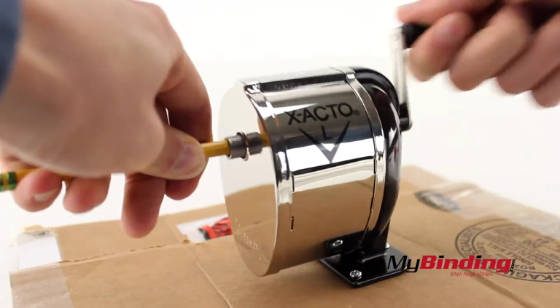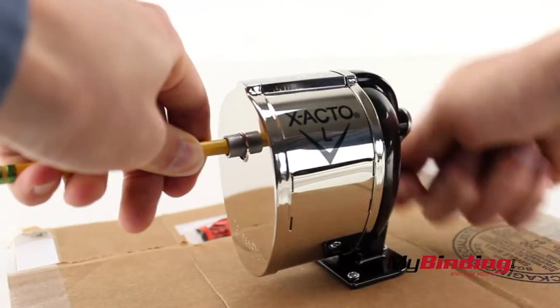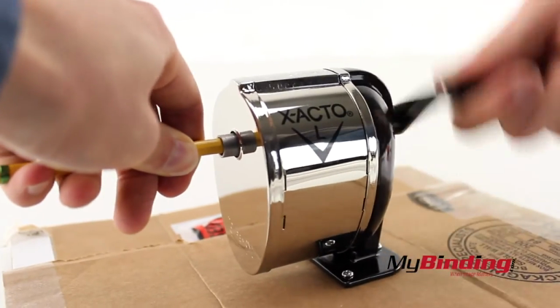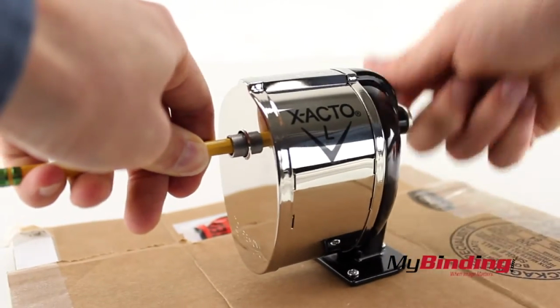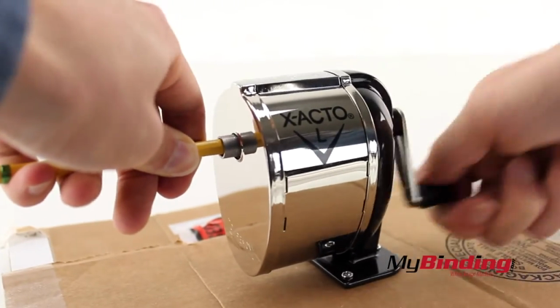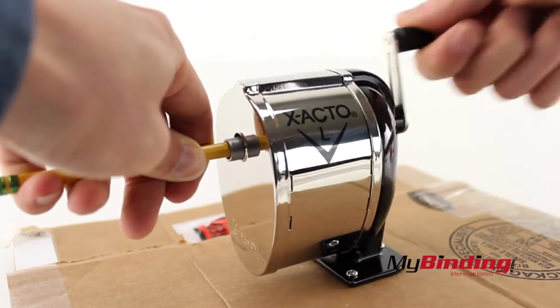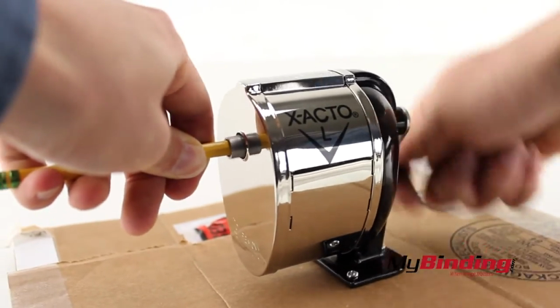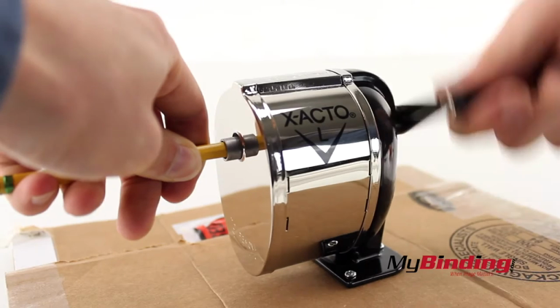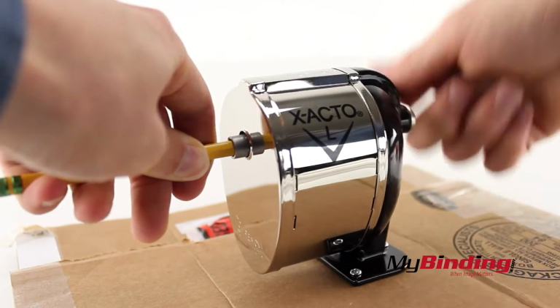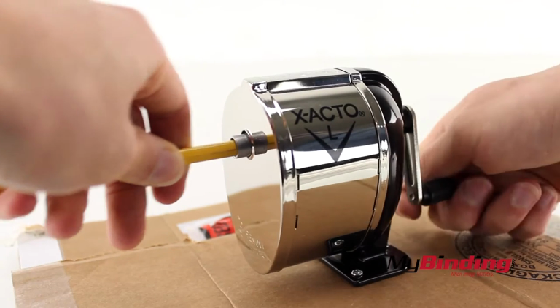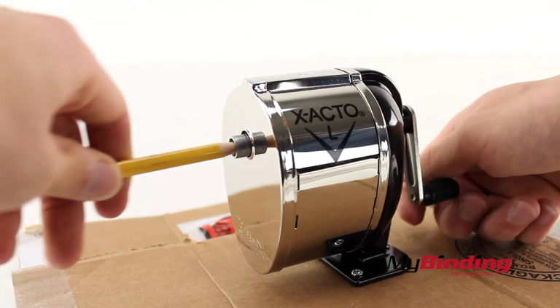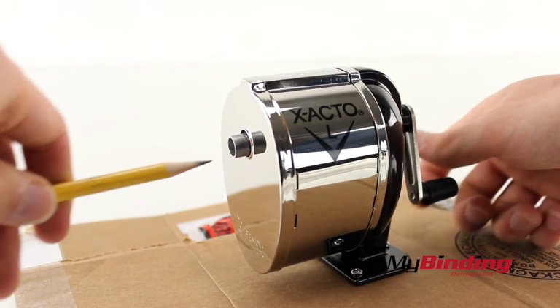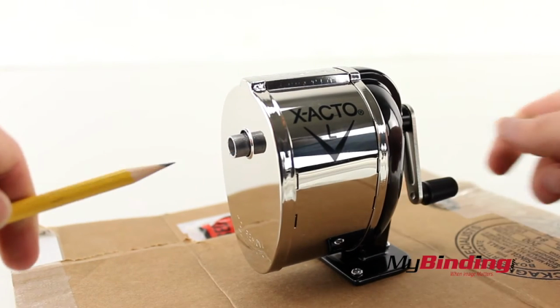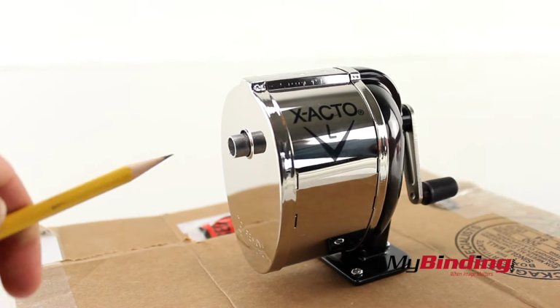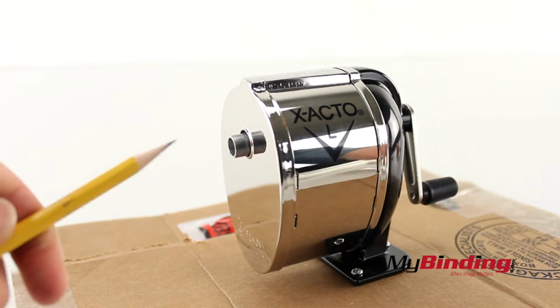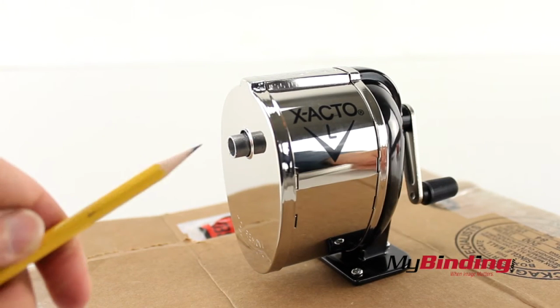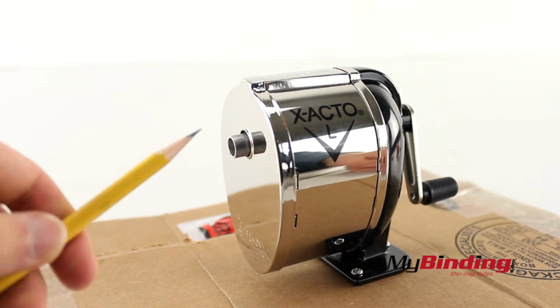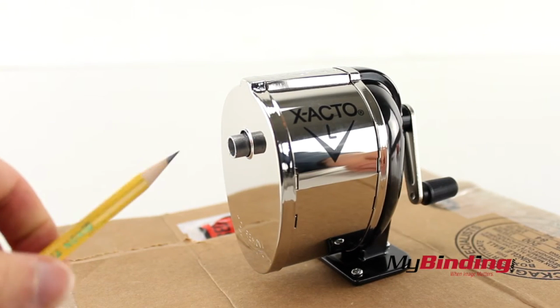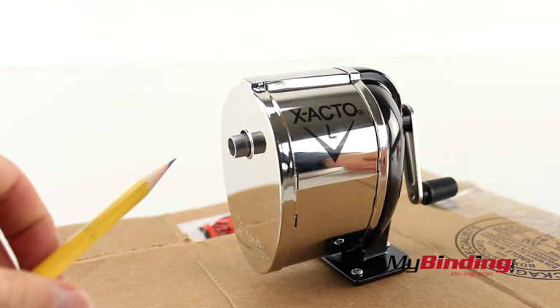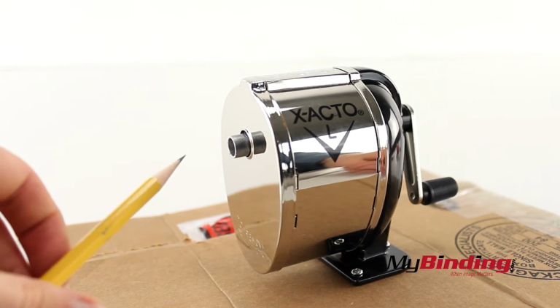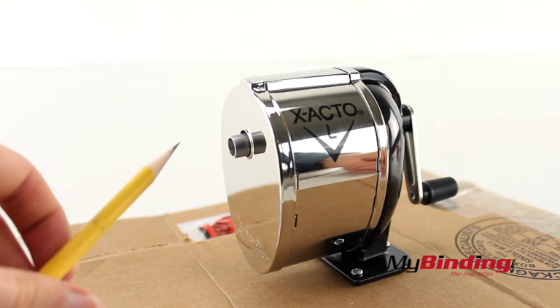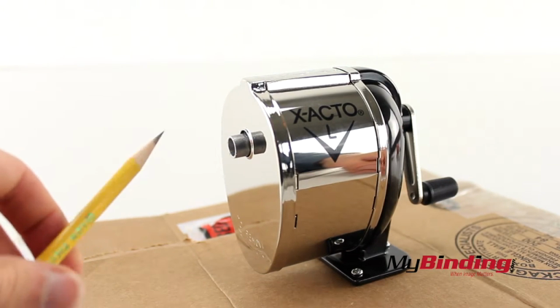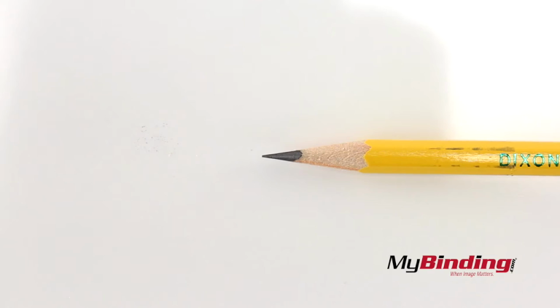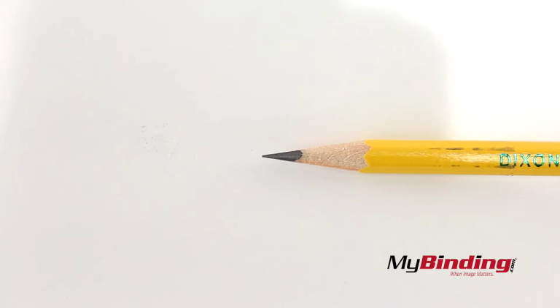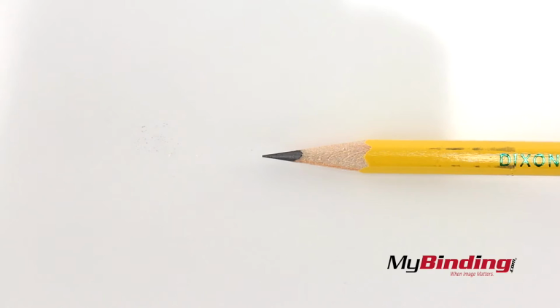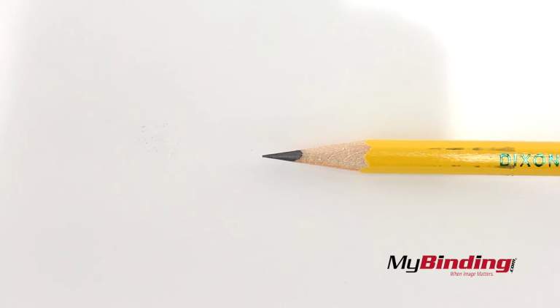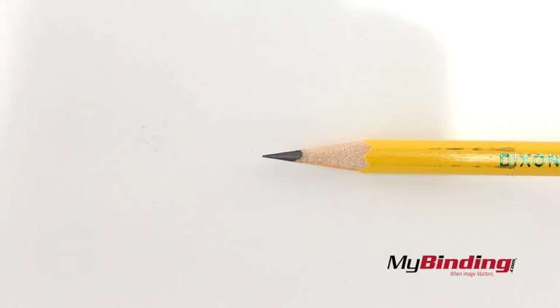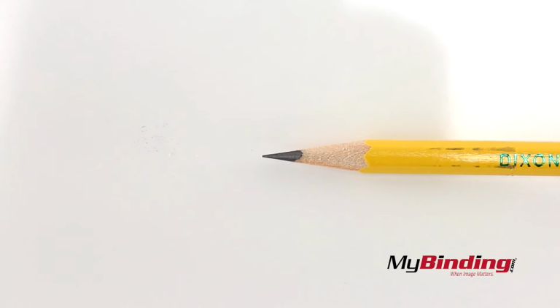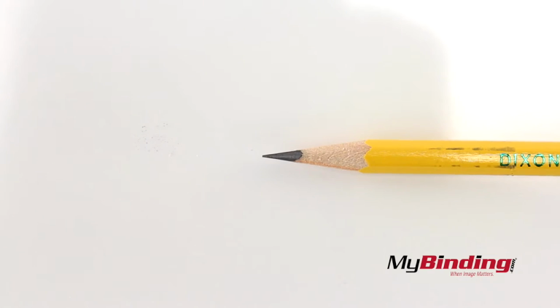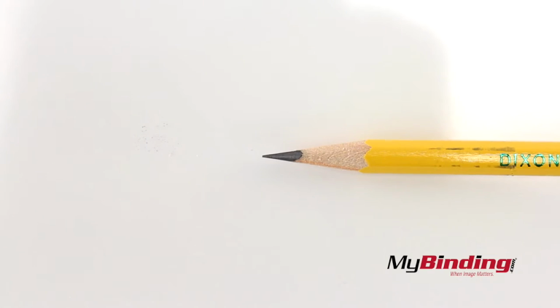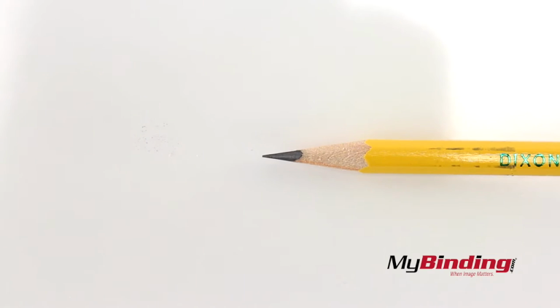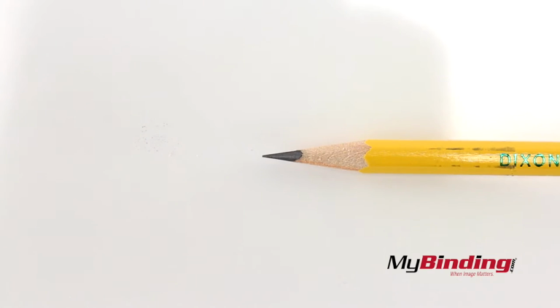It's a classic hand crank pencil sharpener that you can screw to a table or wall, and it only sharpens standard sized pencils.